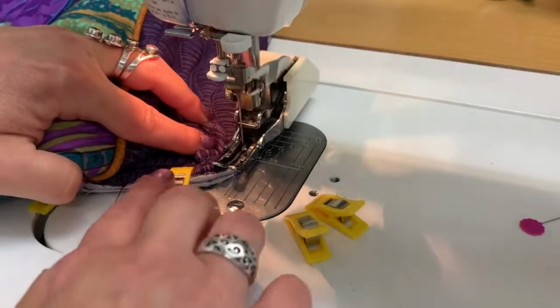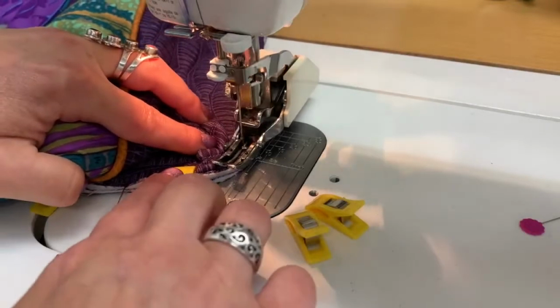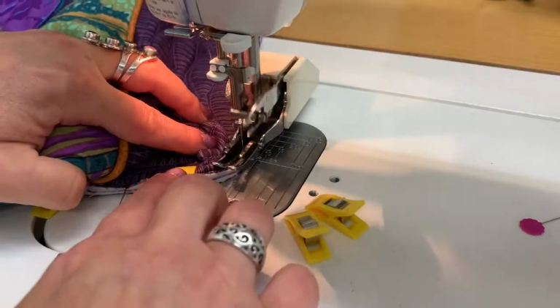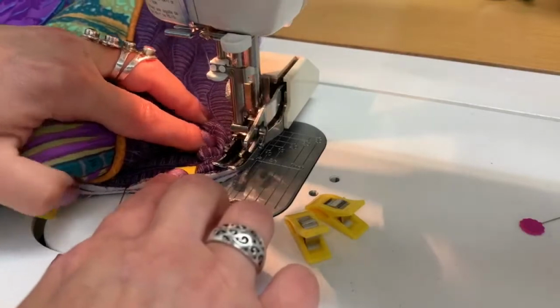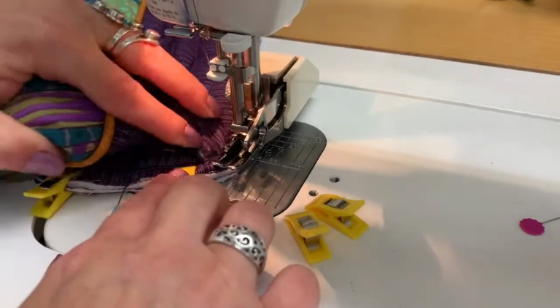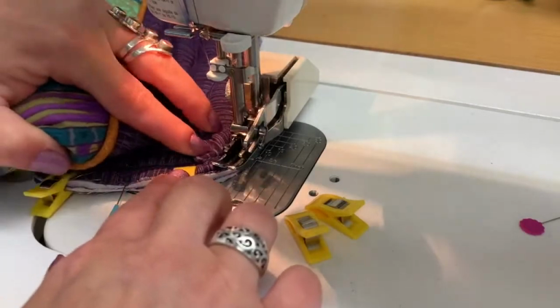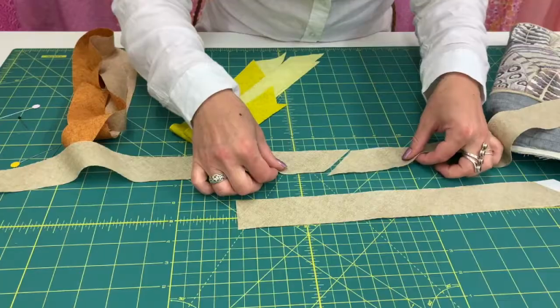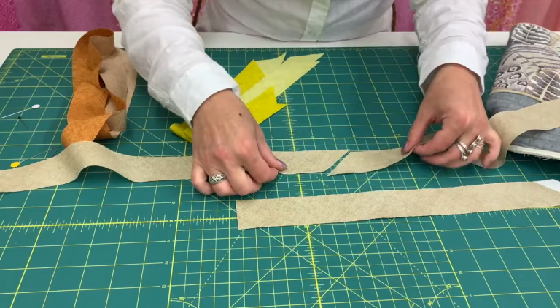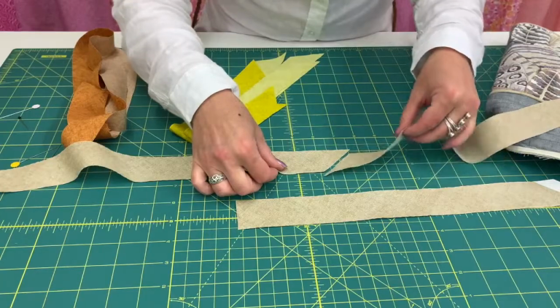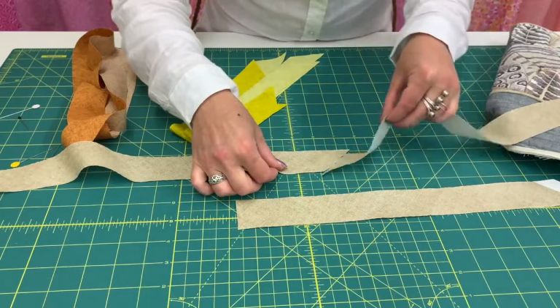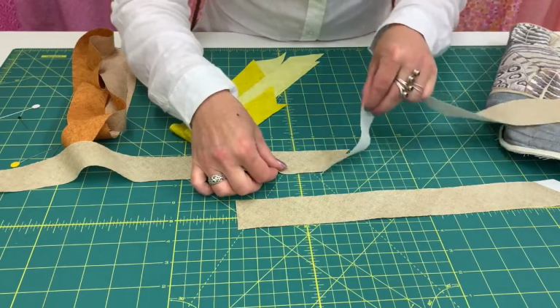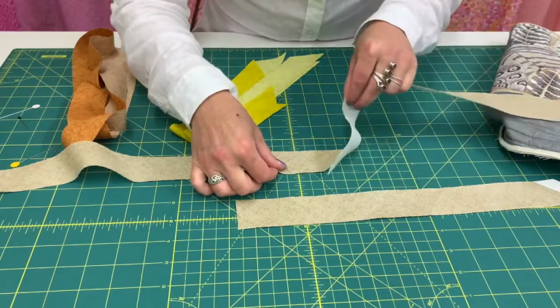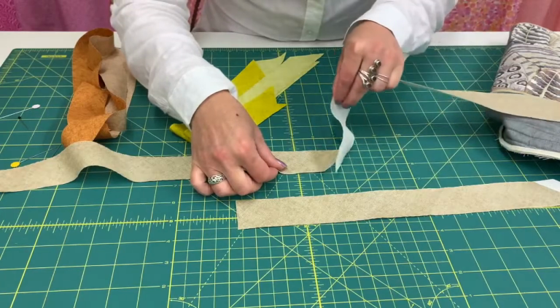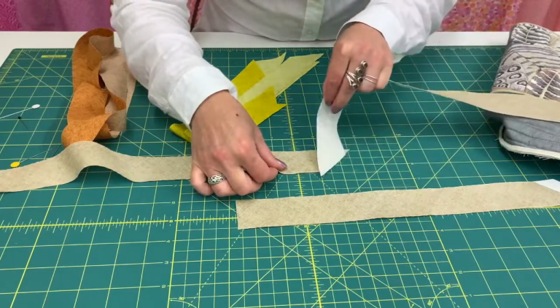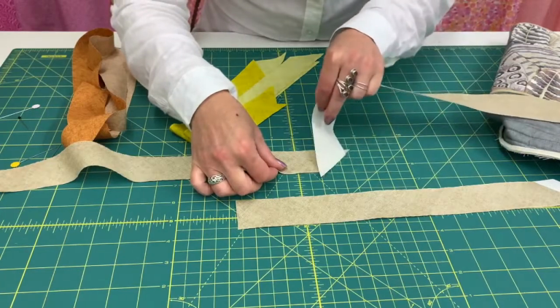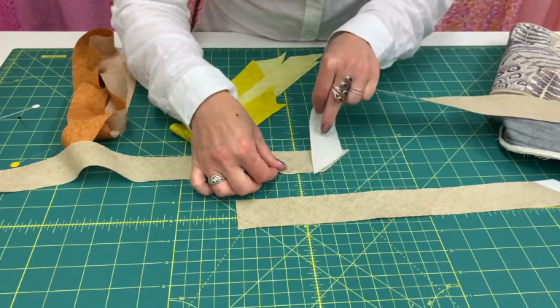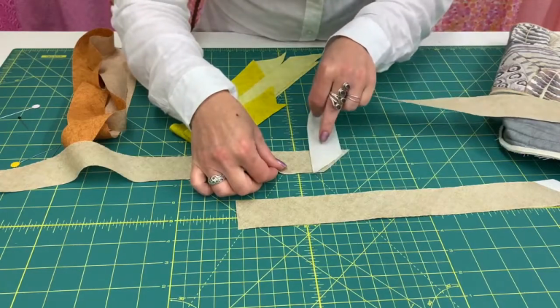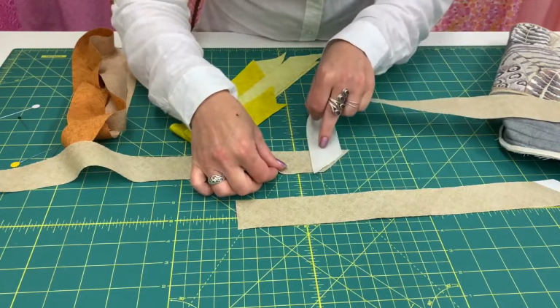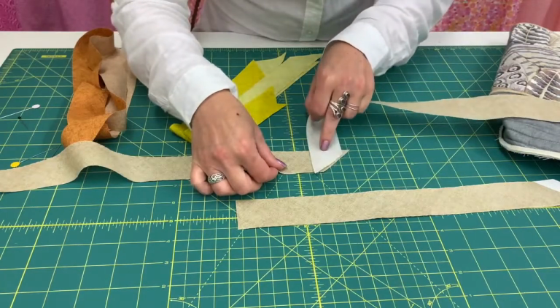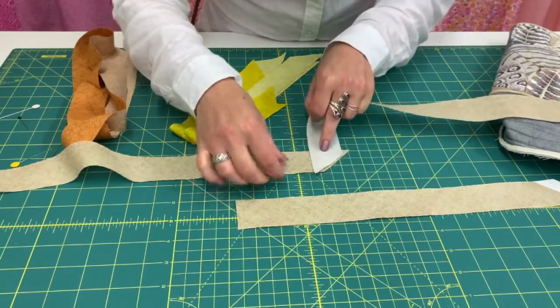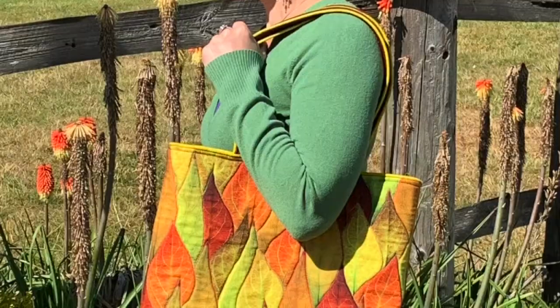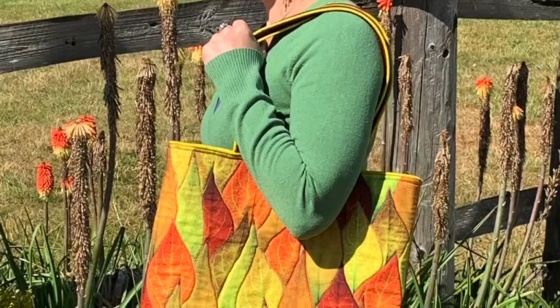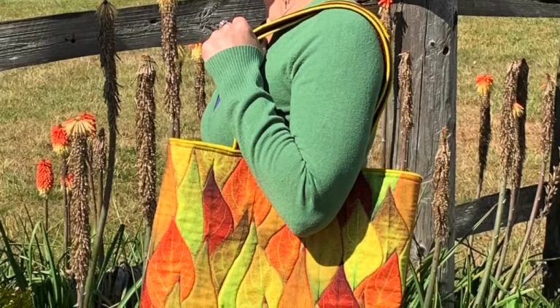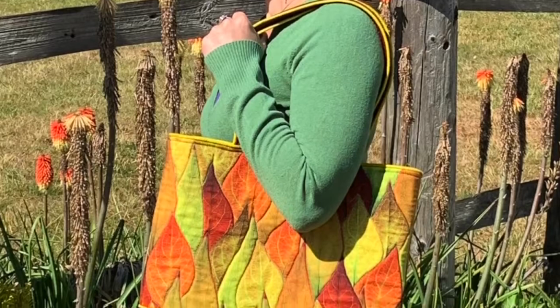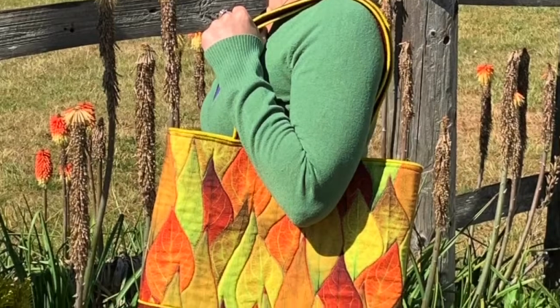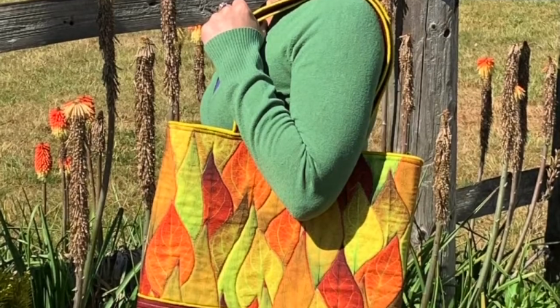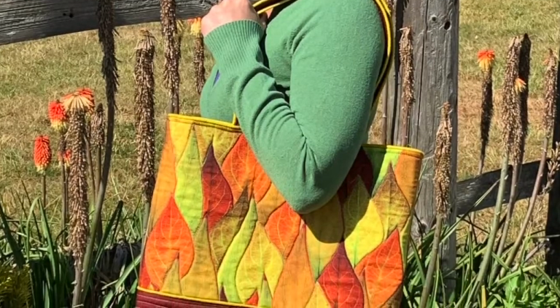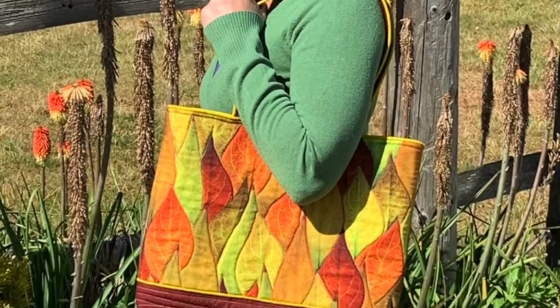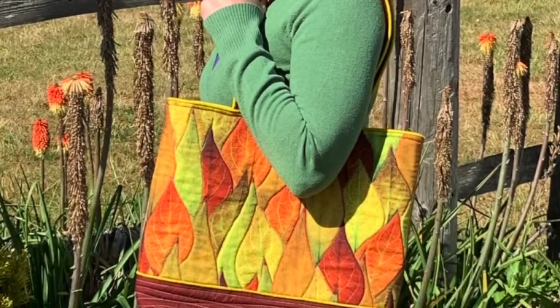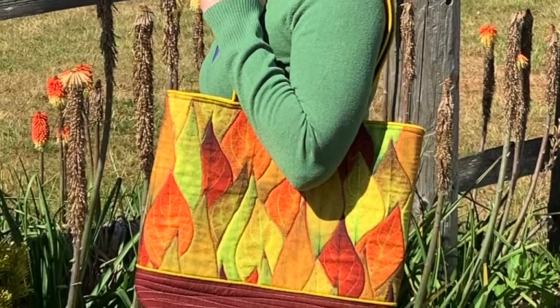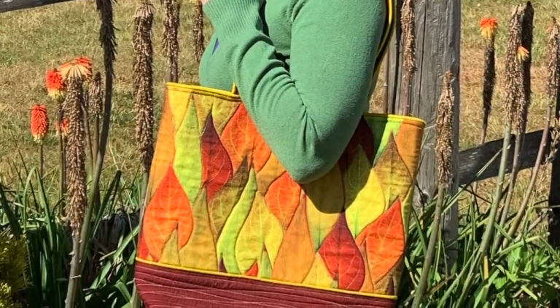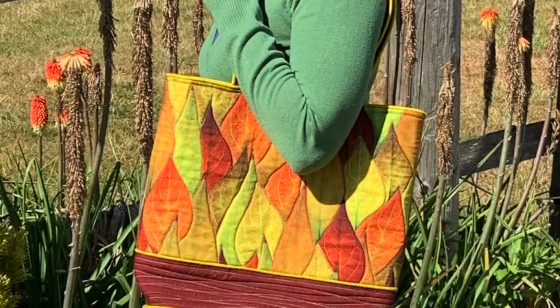Let me teach you so that you can also enjoy those compliments on your brand new bag.